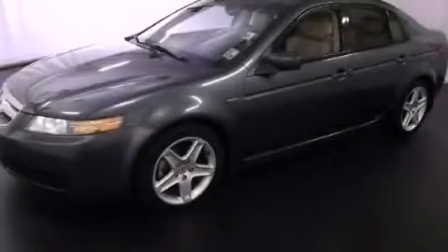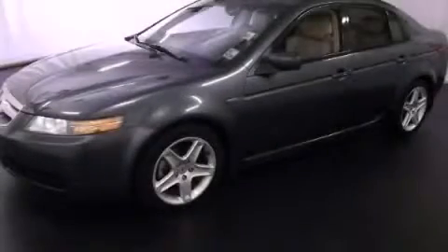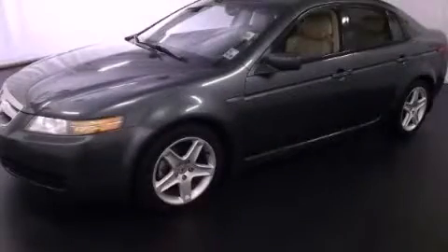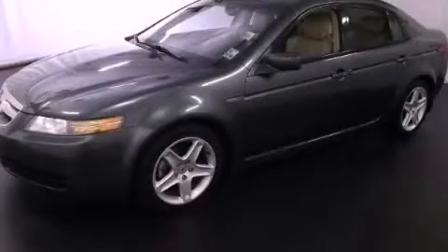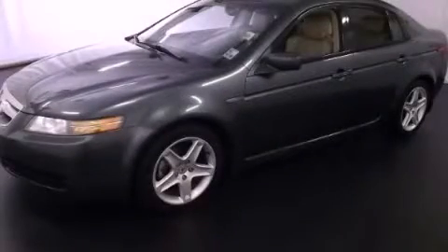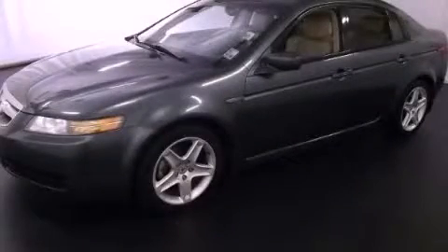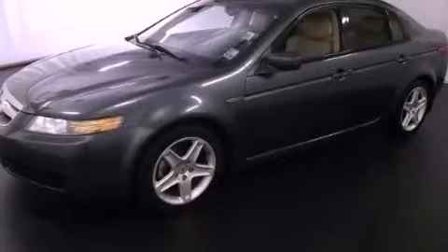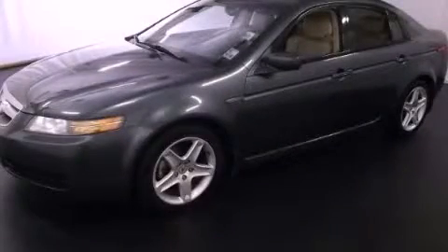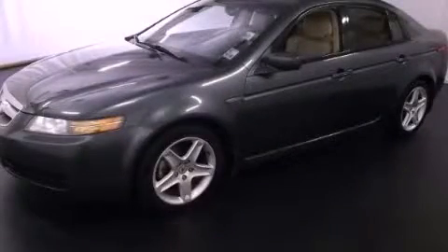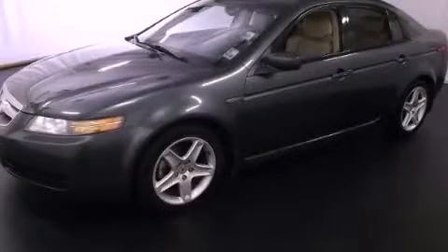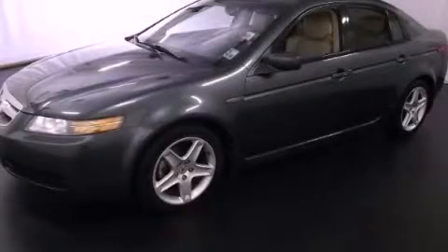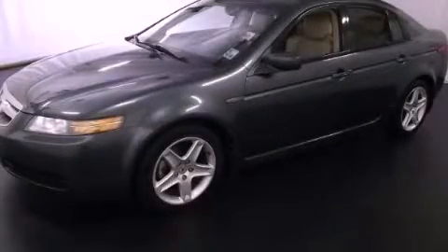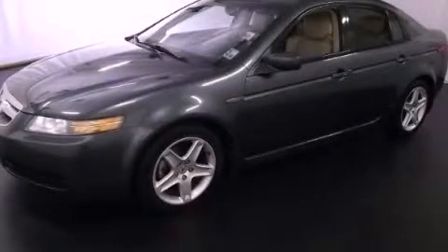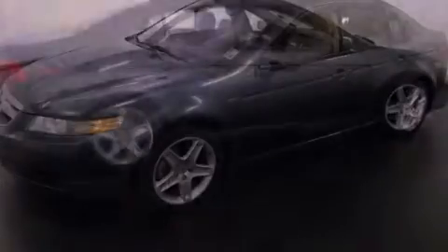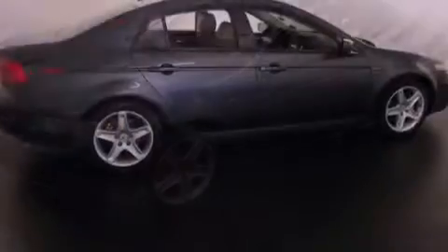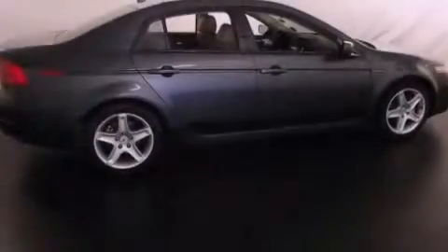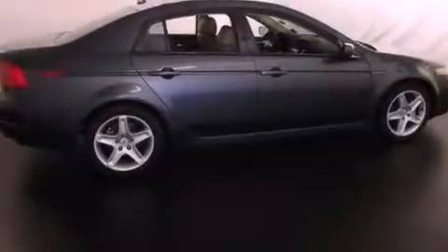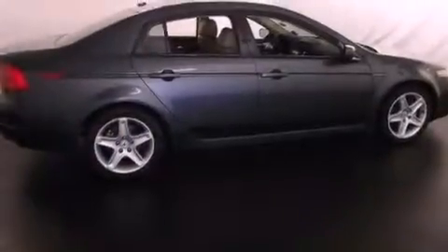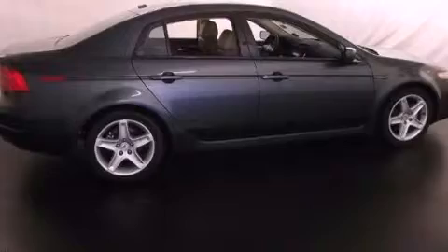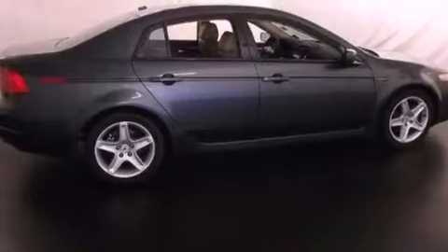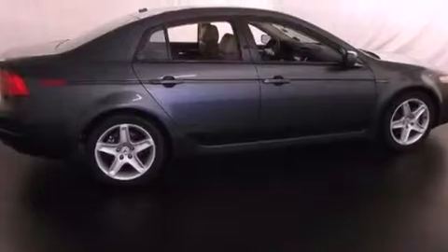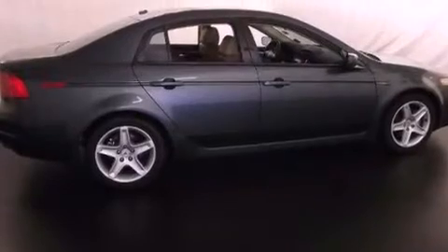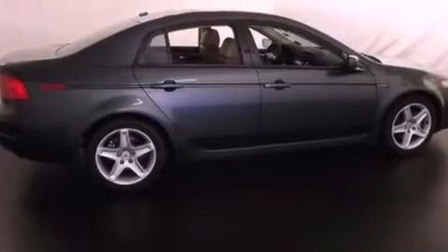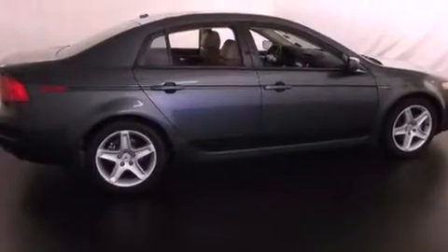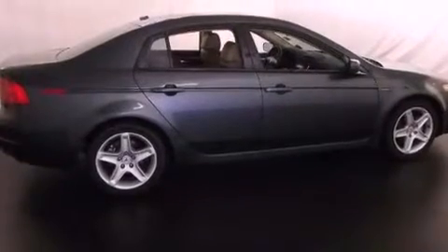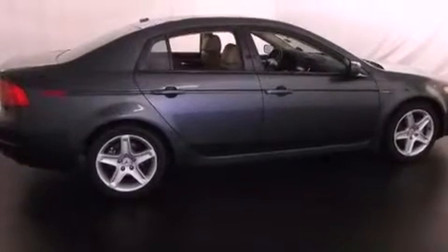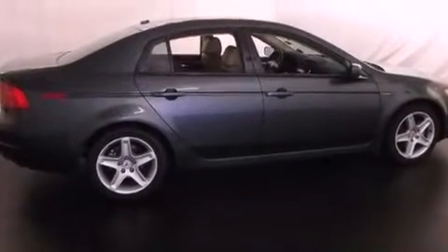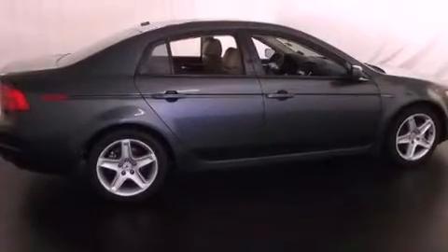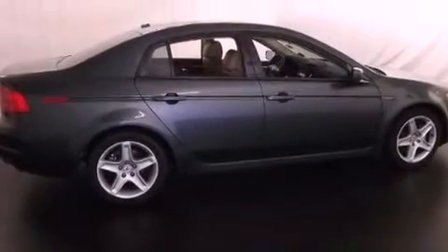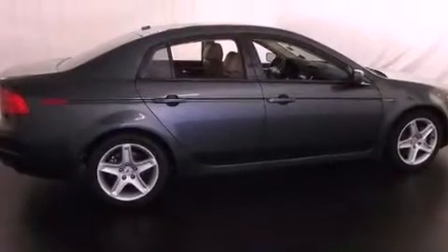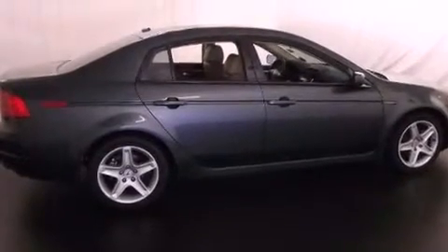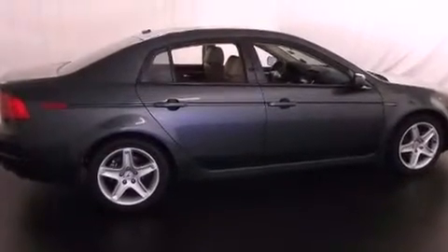This is a 2004 Acura TL. It features a 6-cylinder engine and a 5-speed automatic transmission.